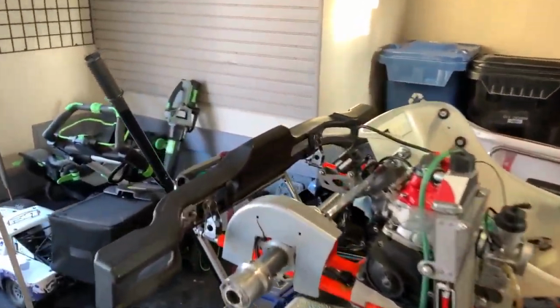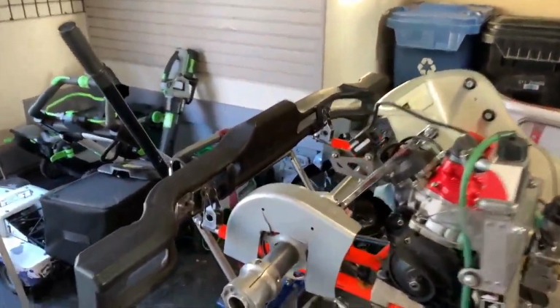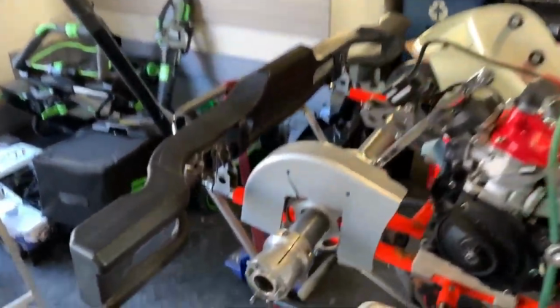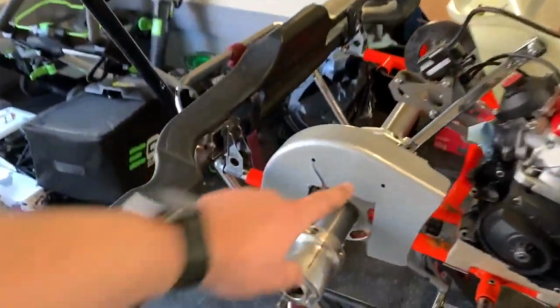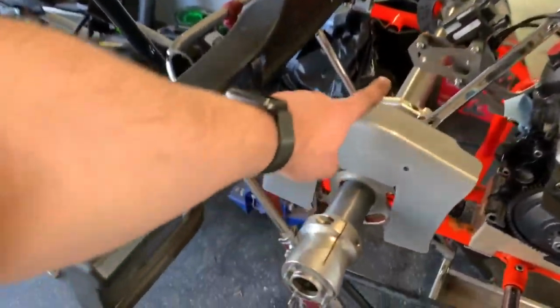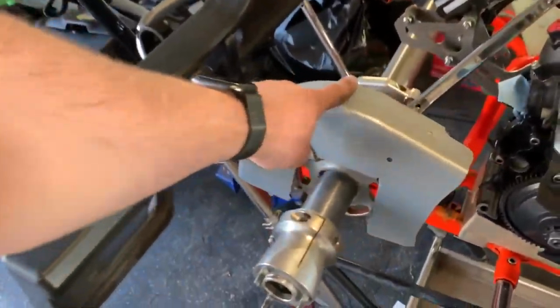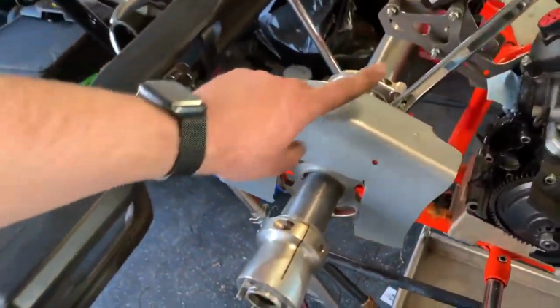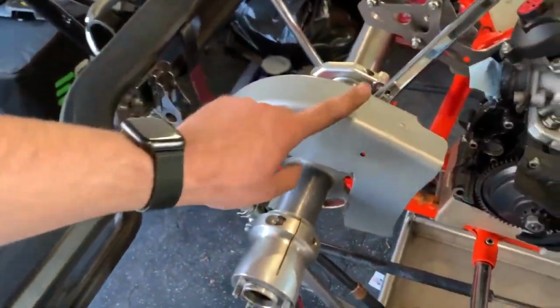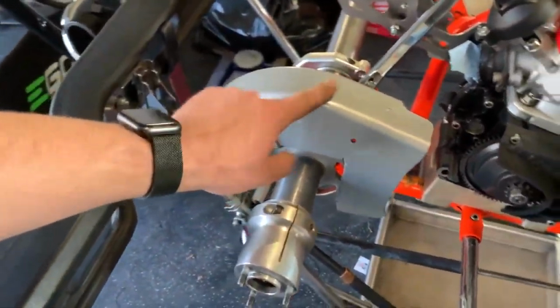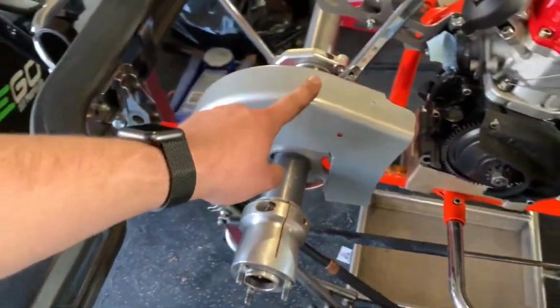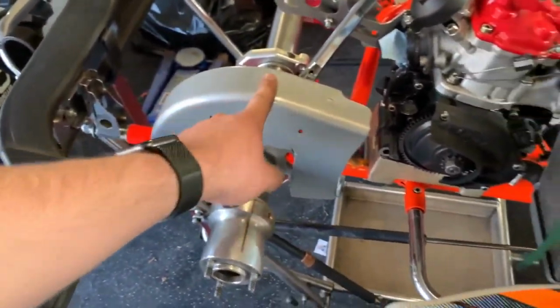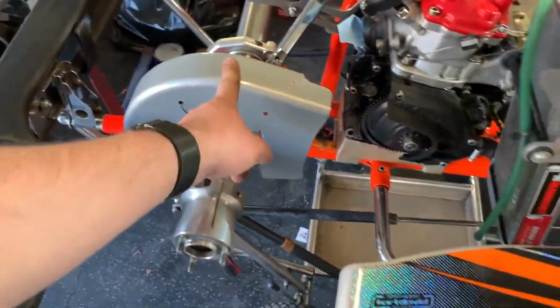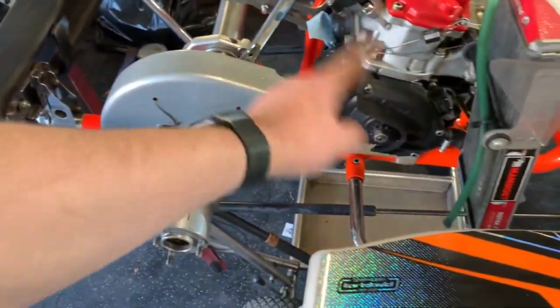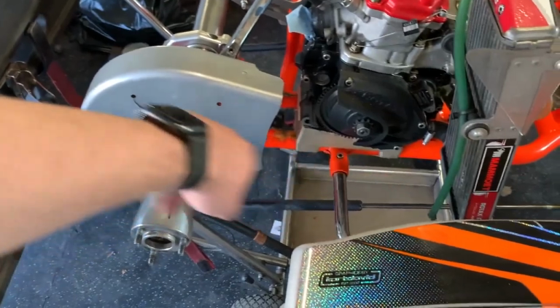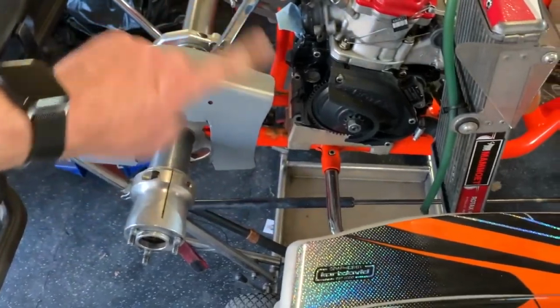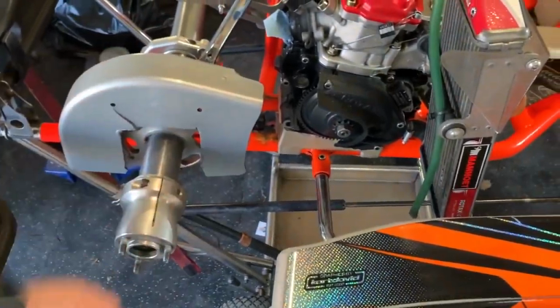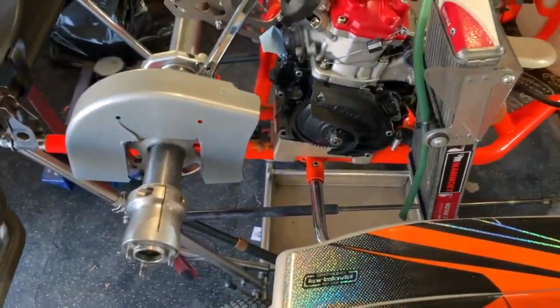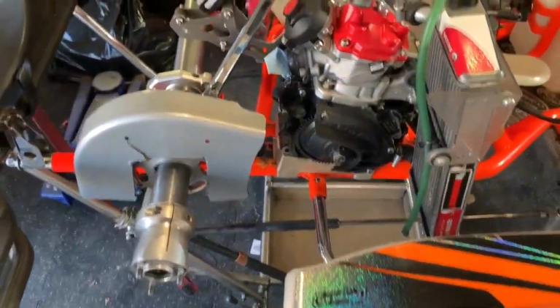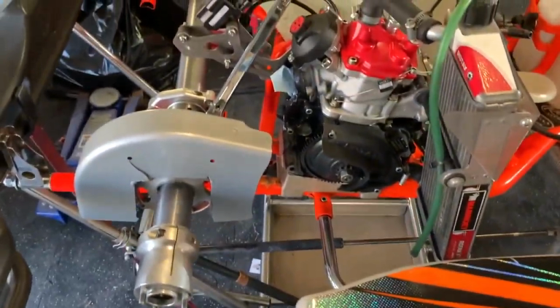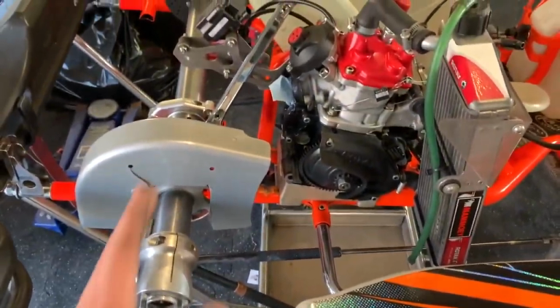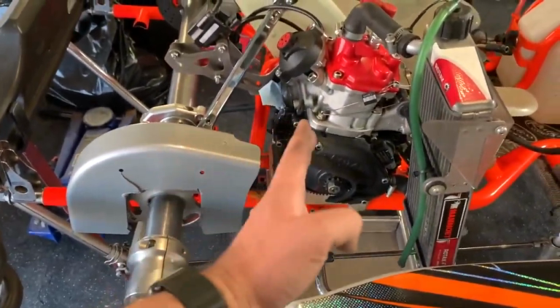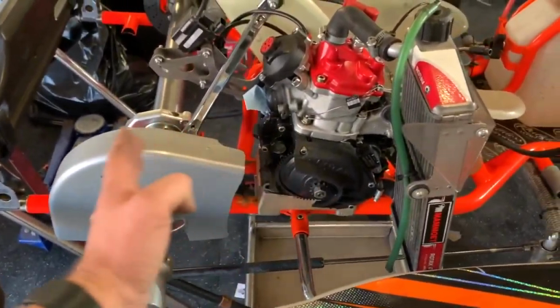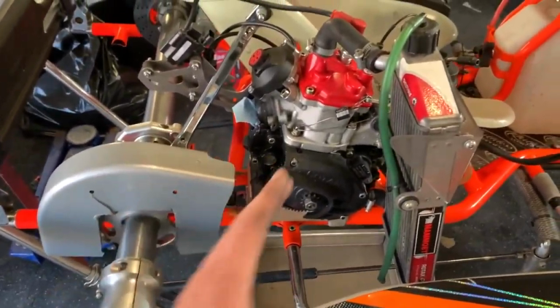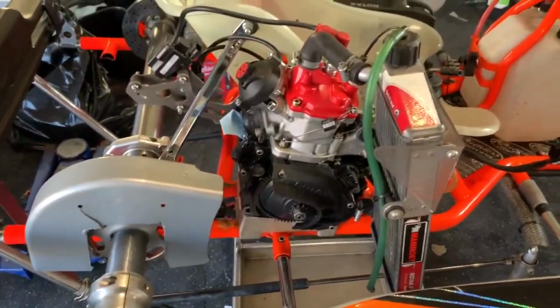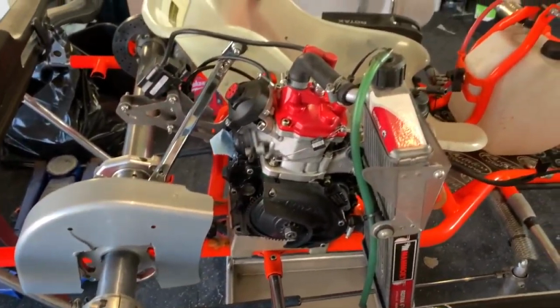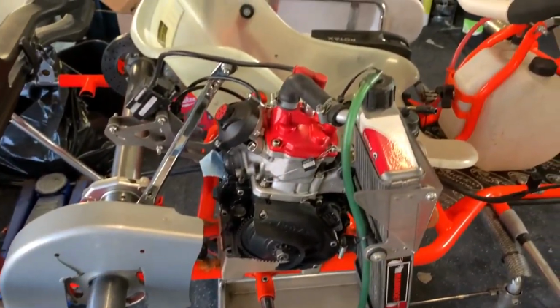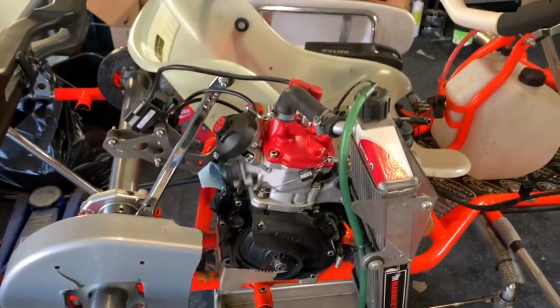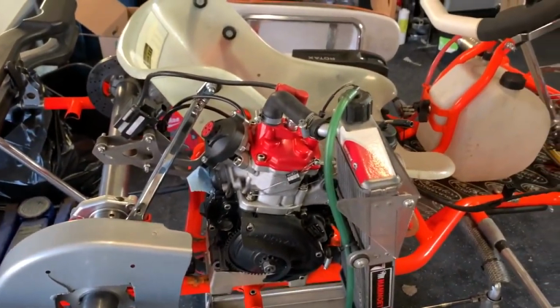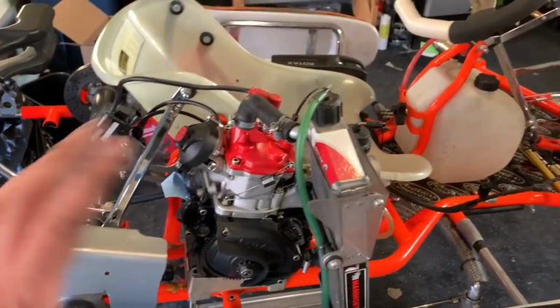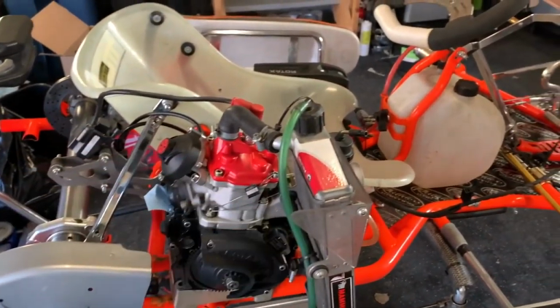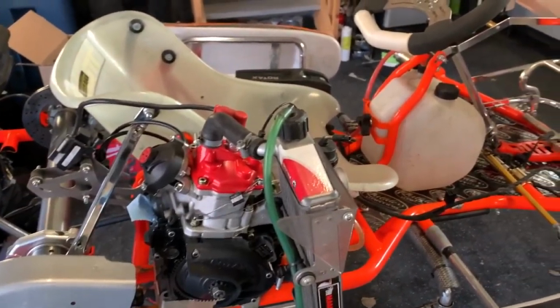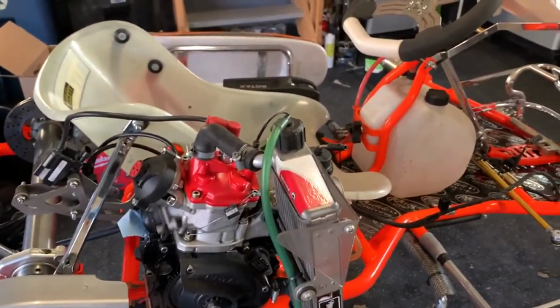Next I'm going to pull this off, get the sprocket on there, get a chain mounted, then we'll get the motor set in the right spot, and then we're going to start wiring it up.